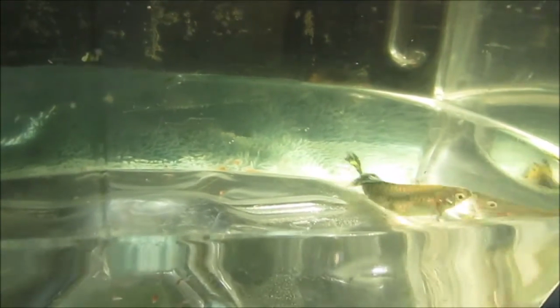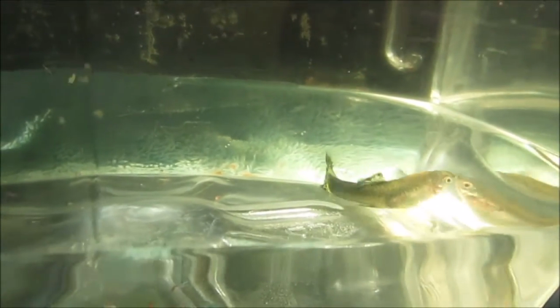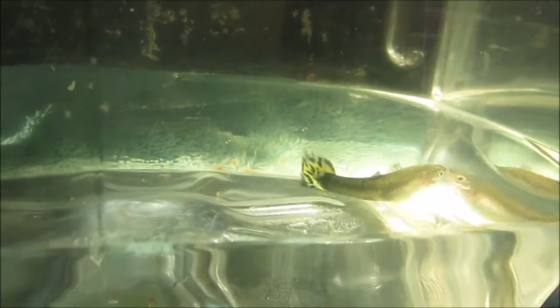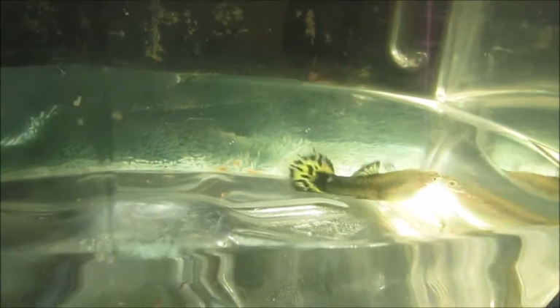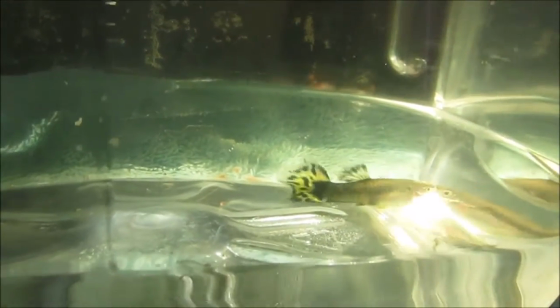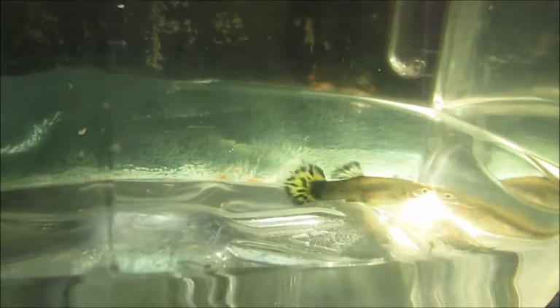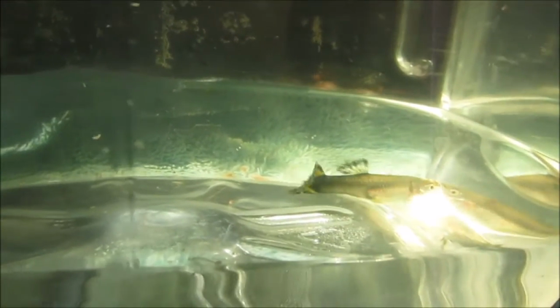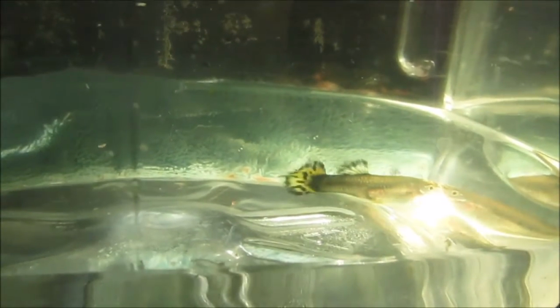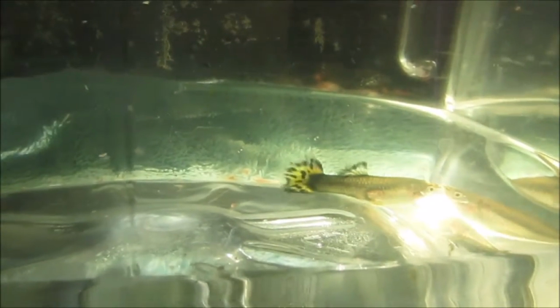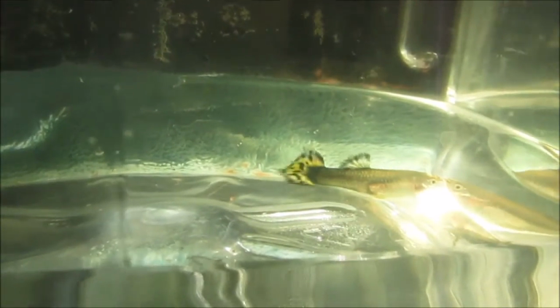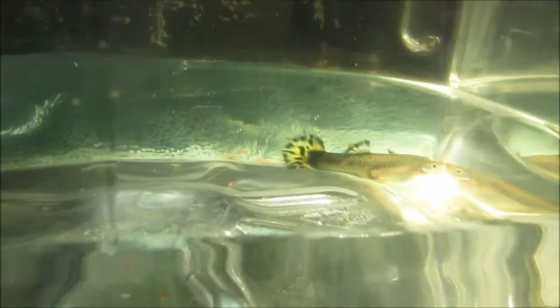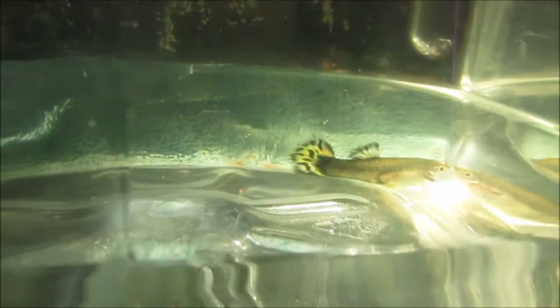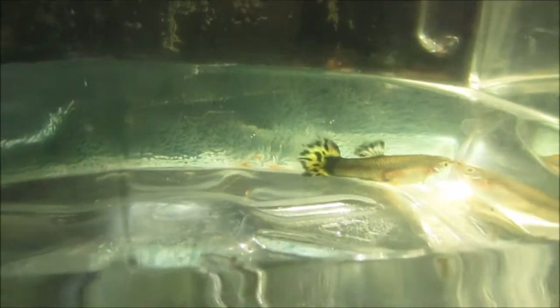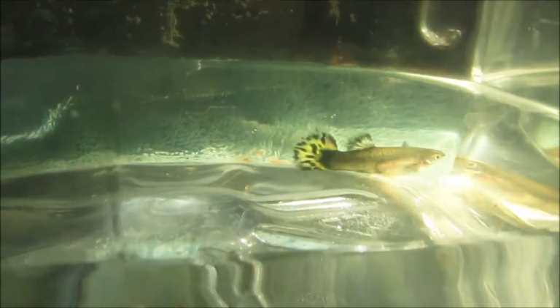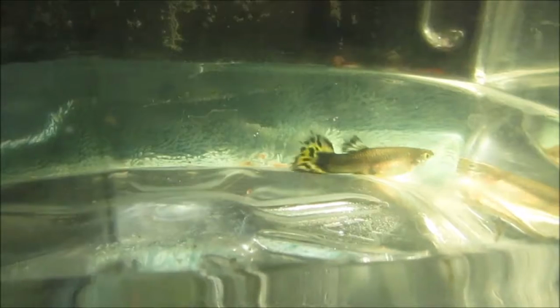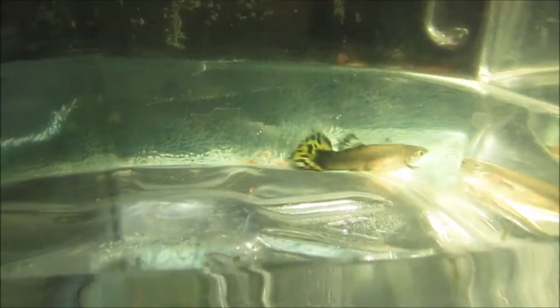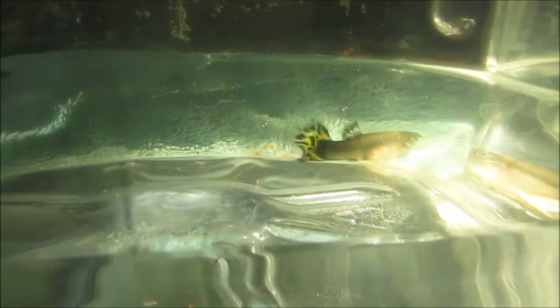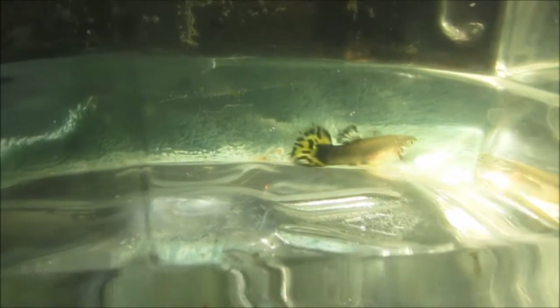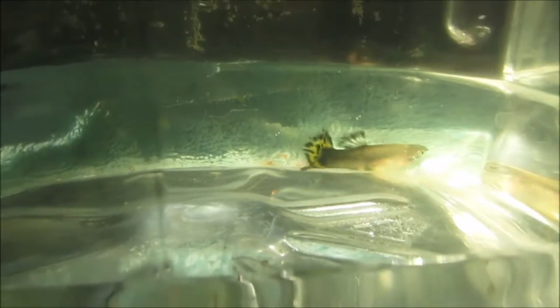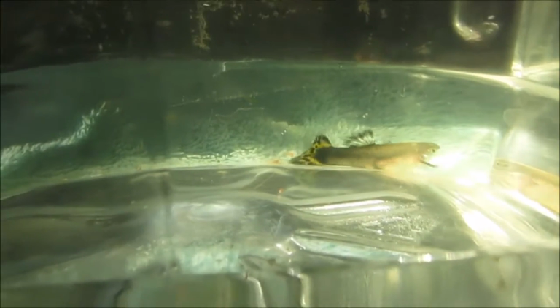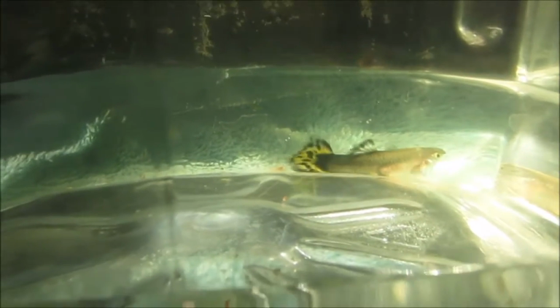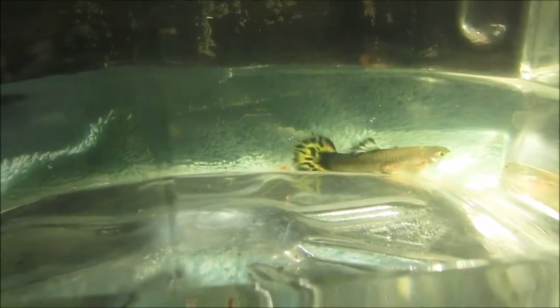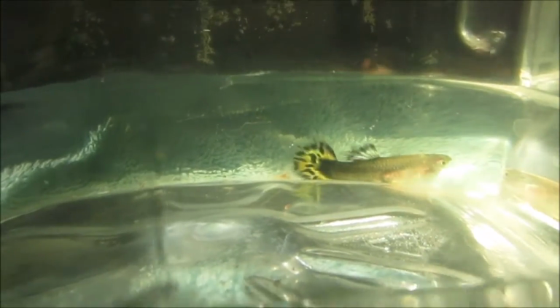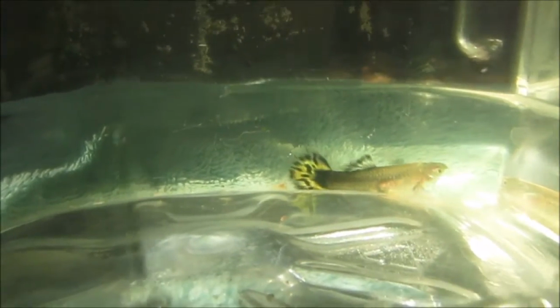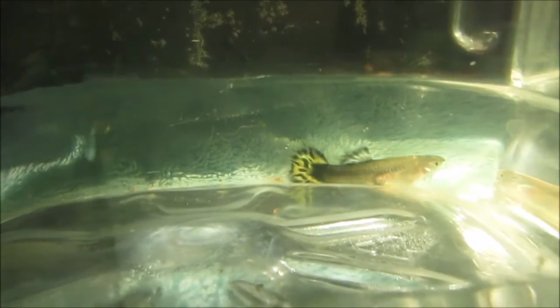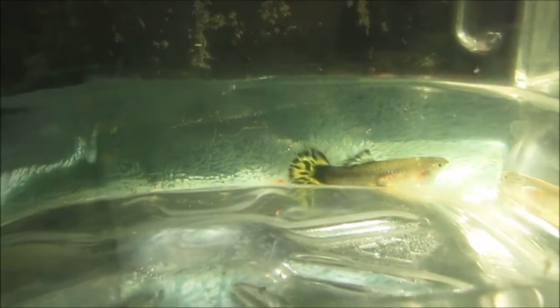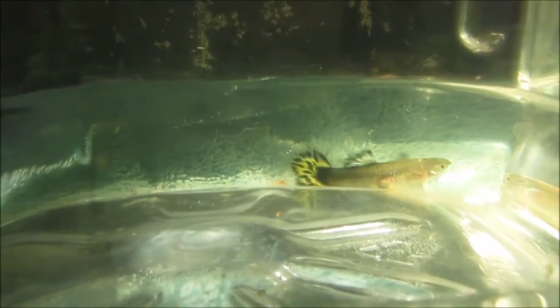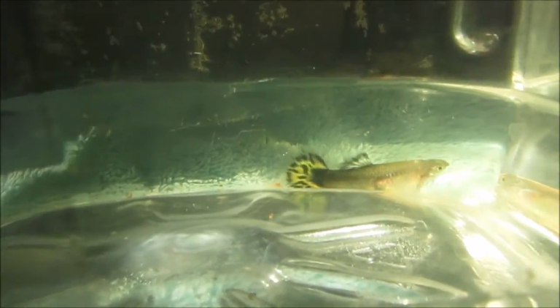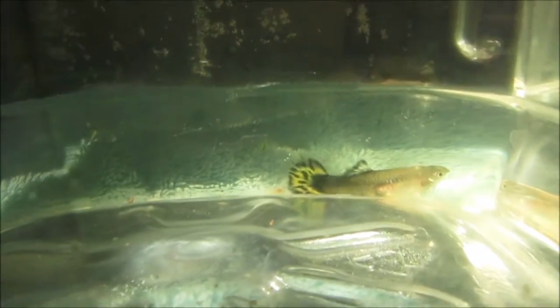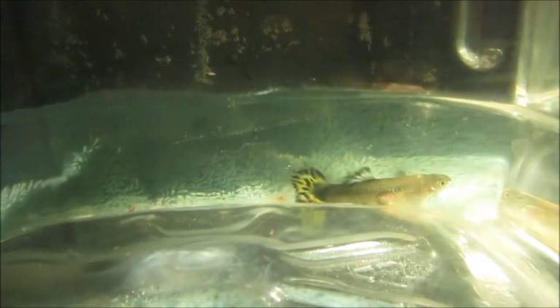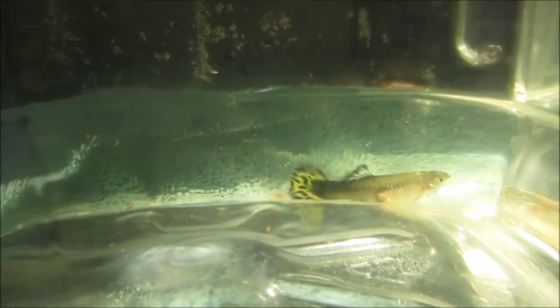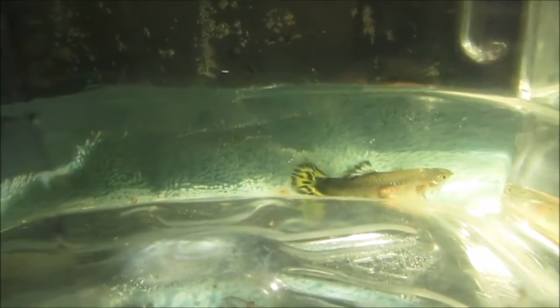Causes may include illness, injury, or congenital — in other words, the fish was born with it.